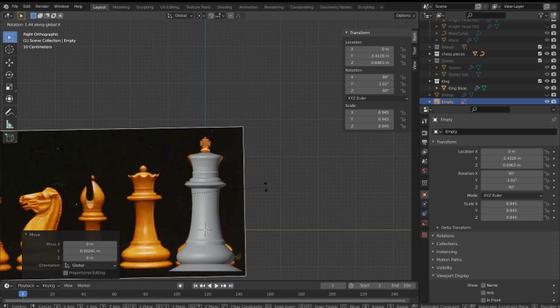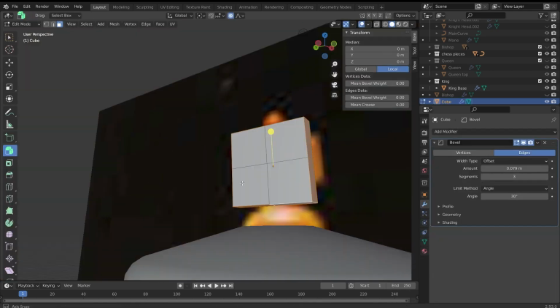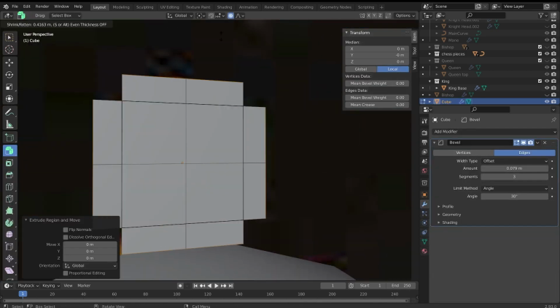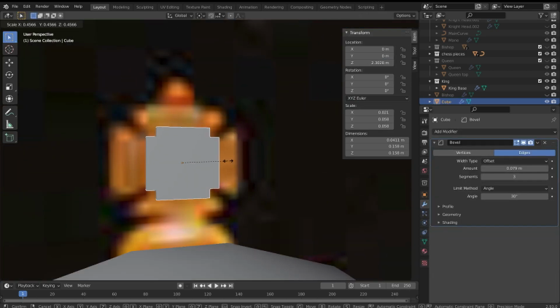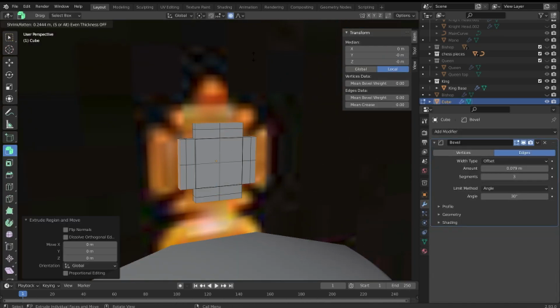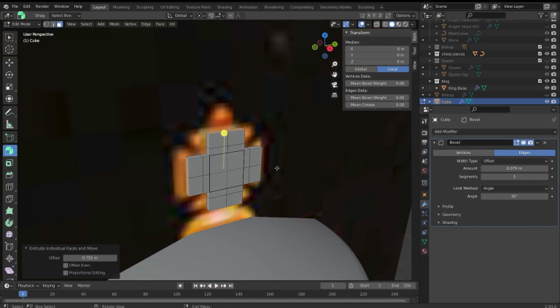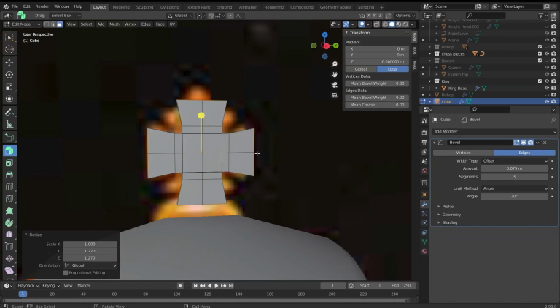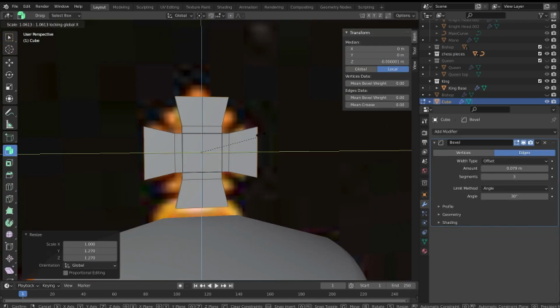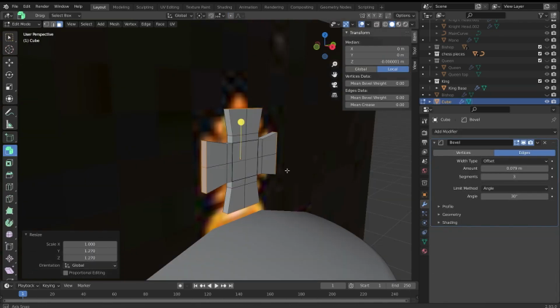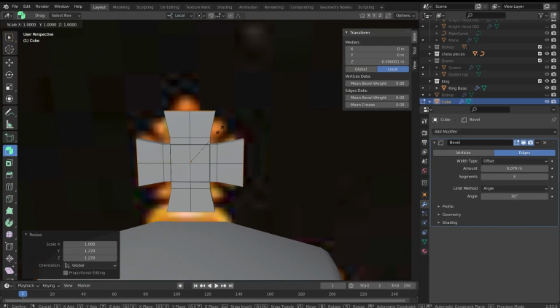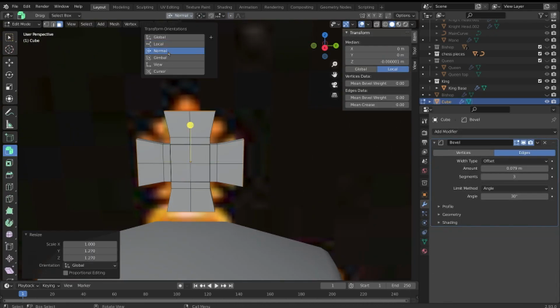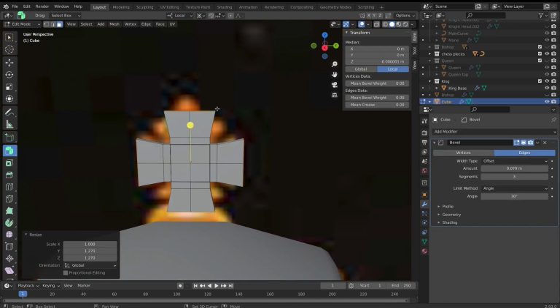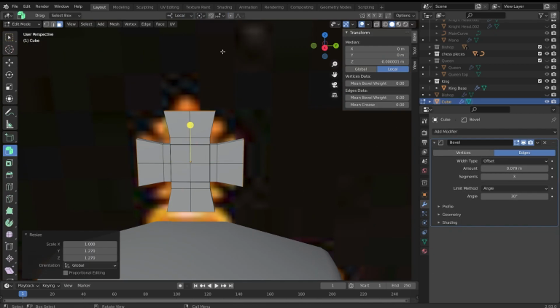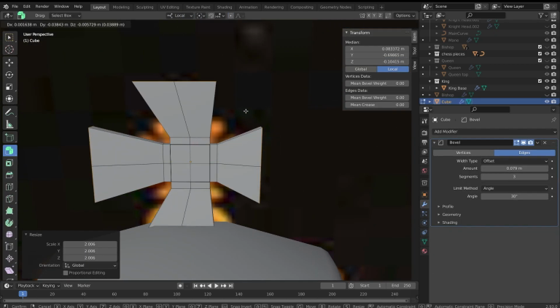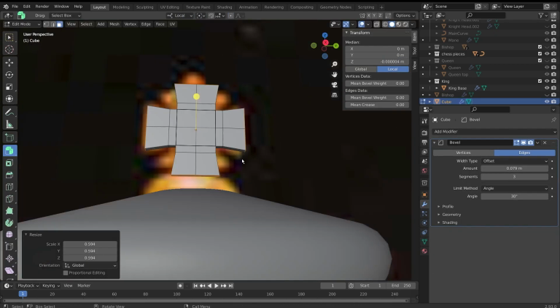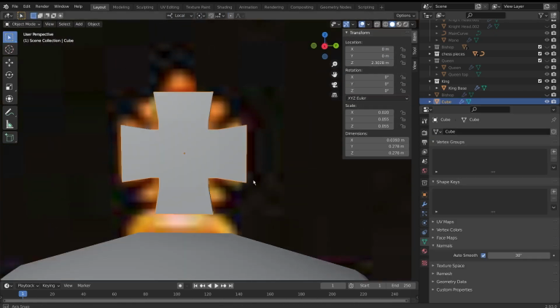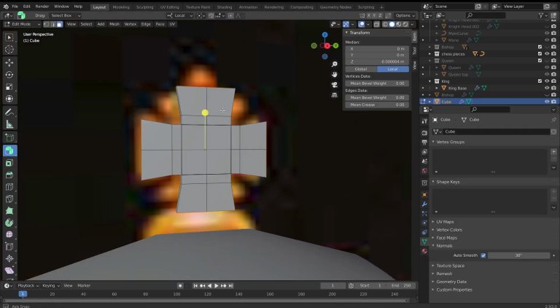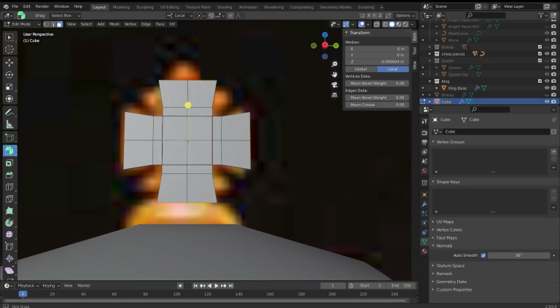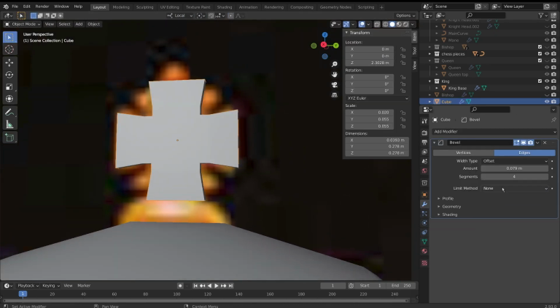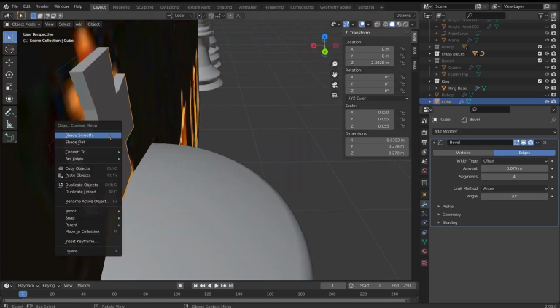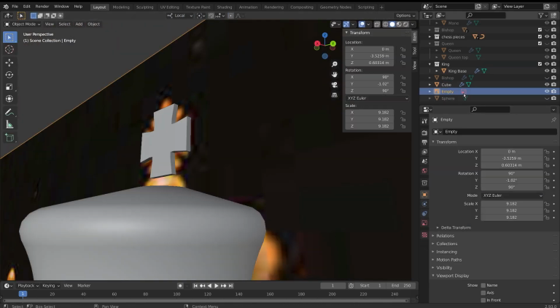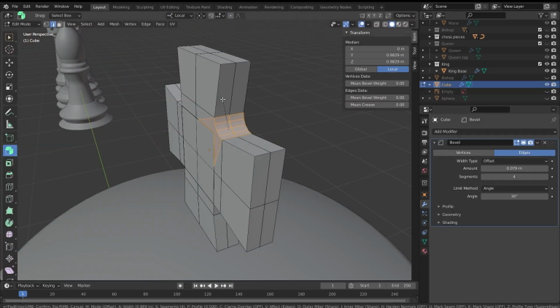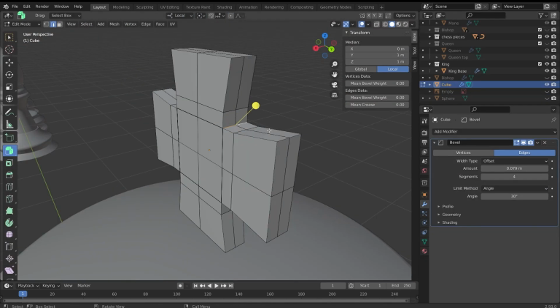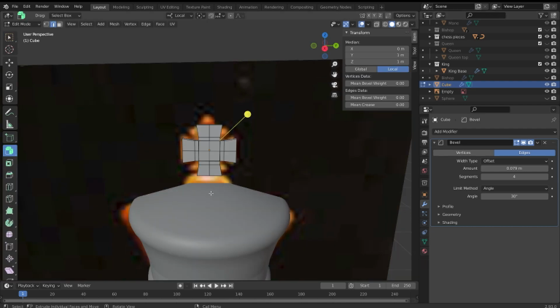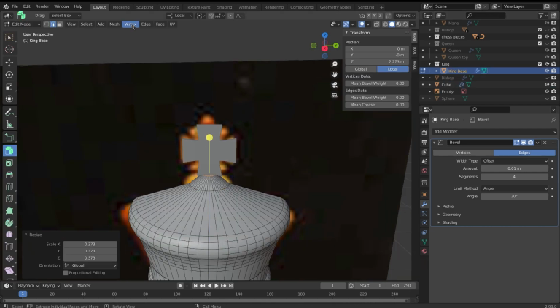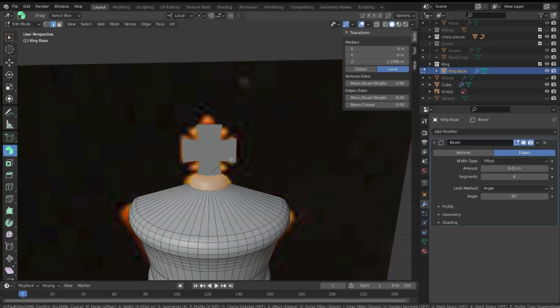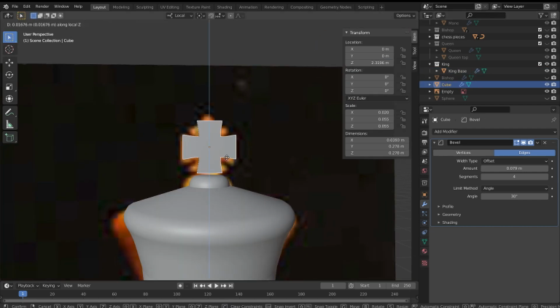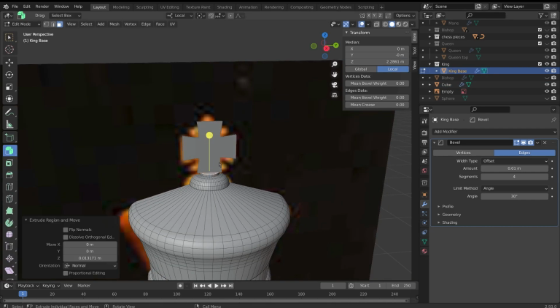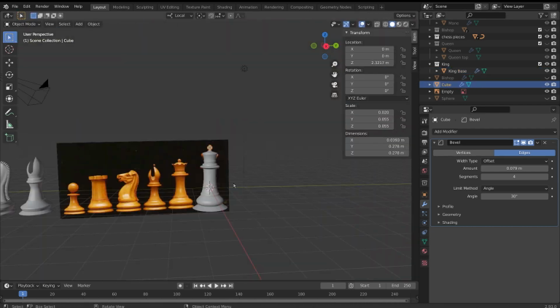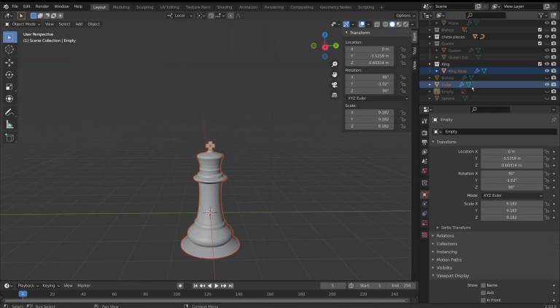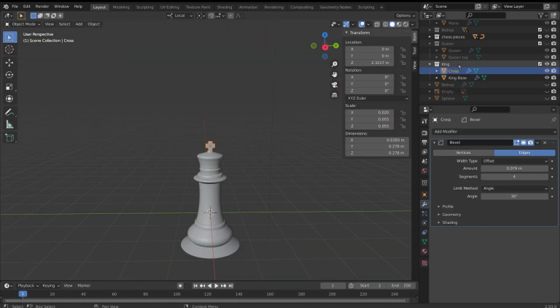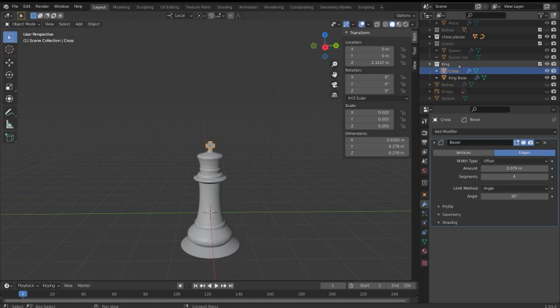To create the cross for the king, I brought in a cube and flattened it along the x-axis, then extruded outwards from each edge and scaled up.